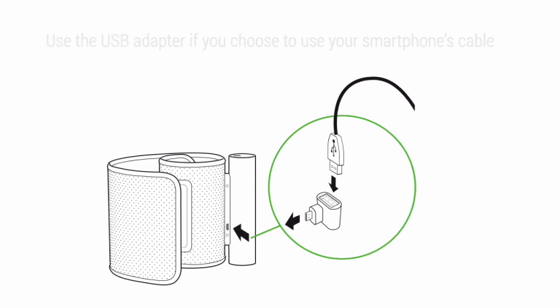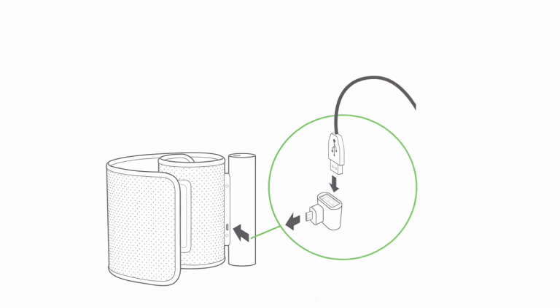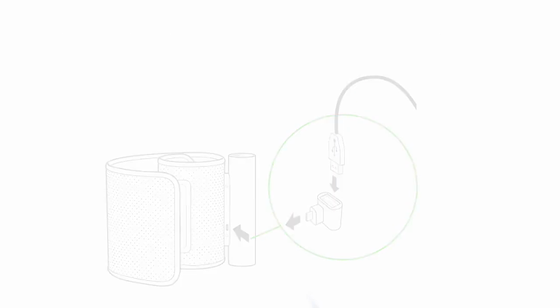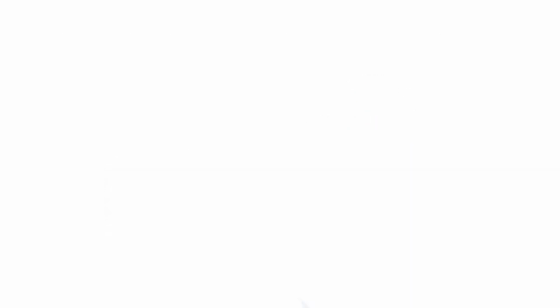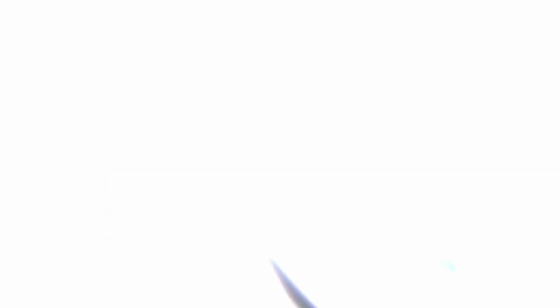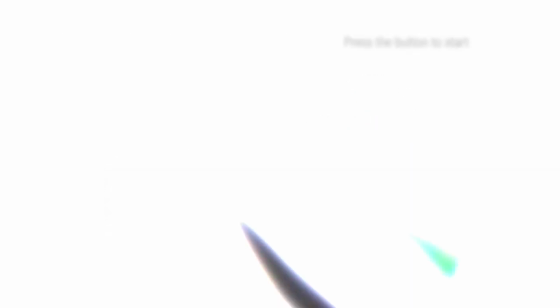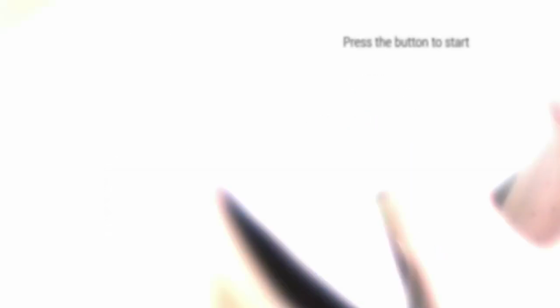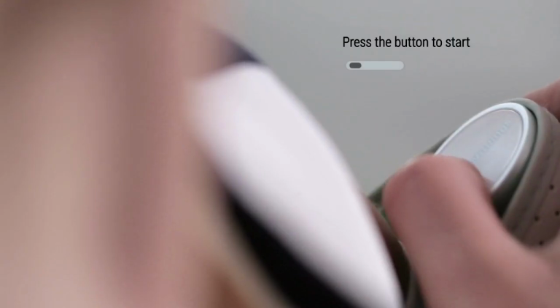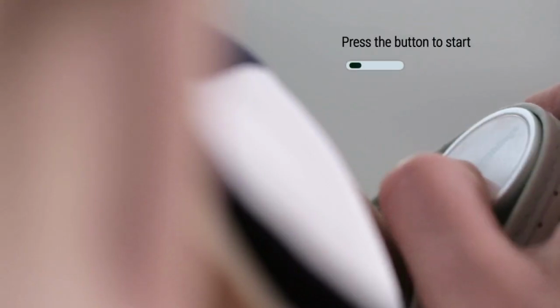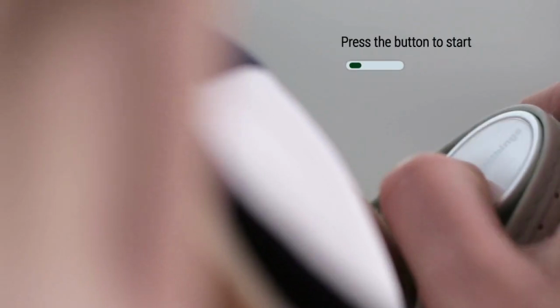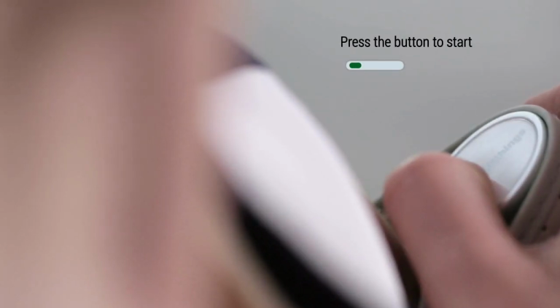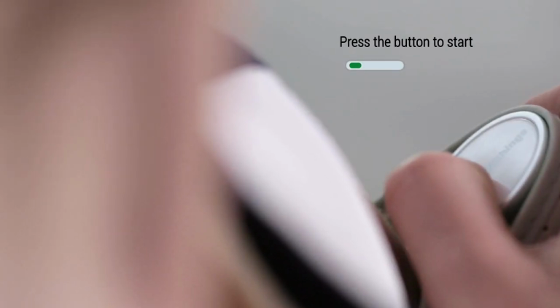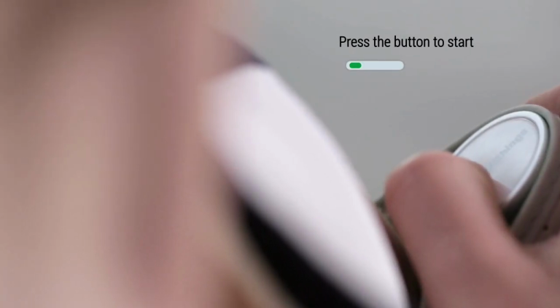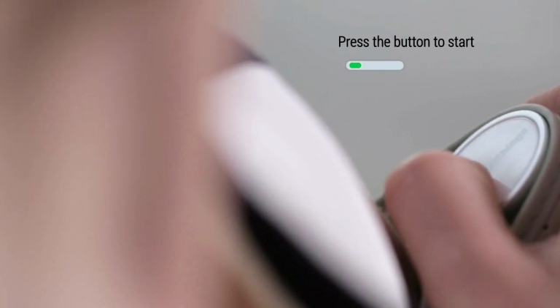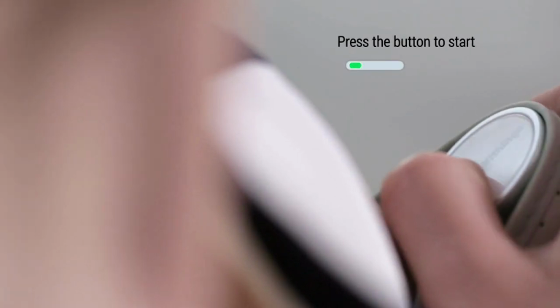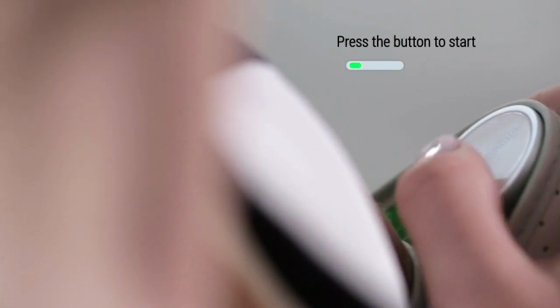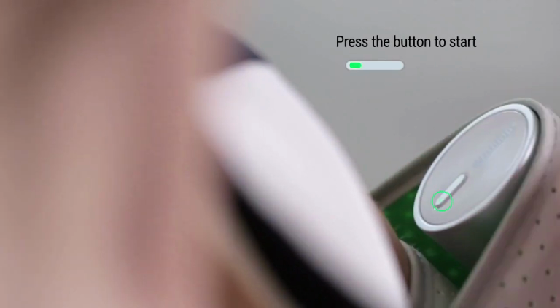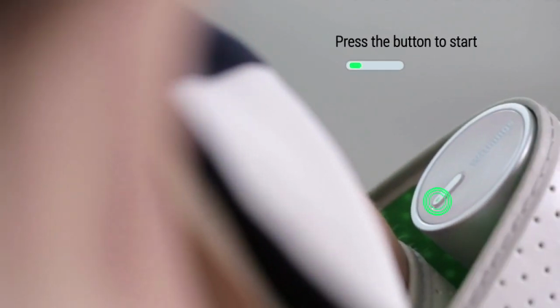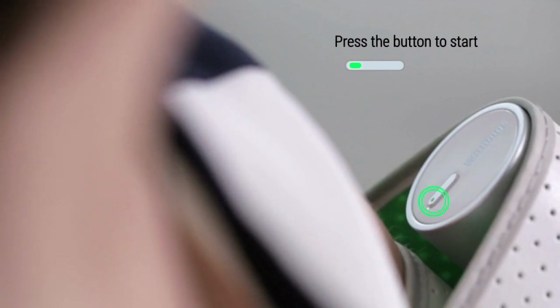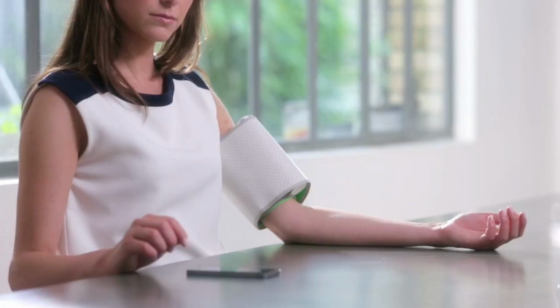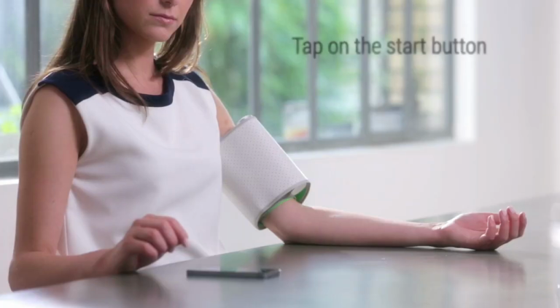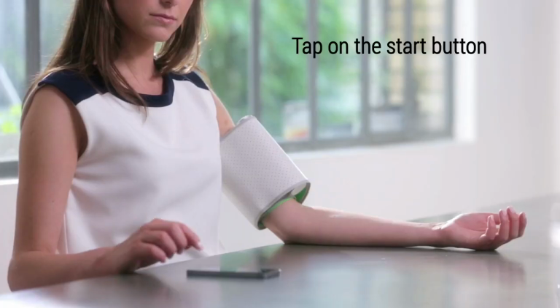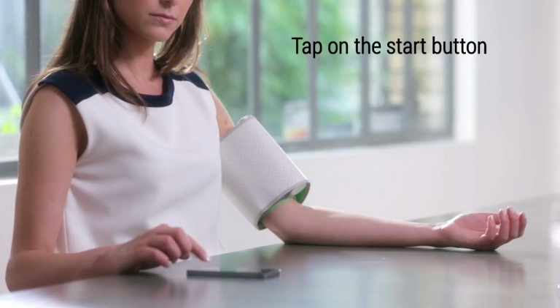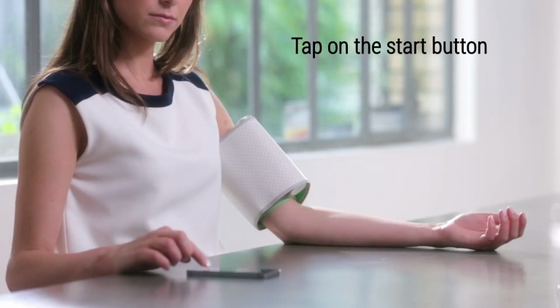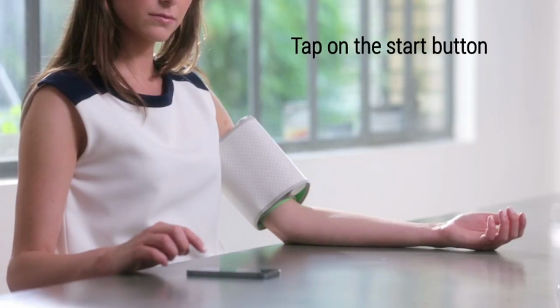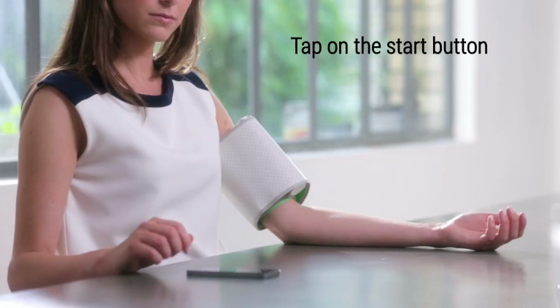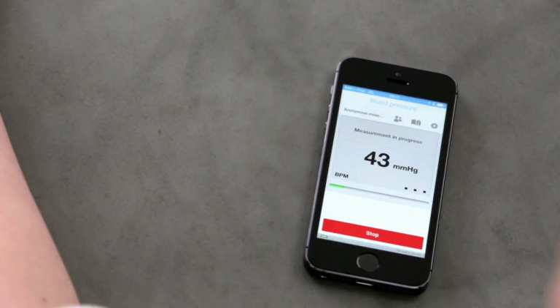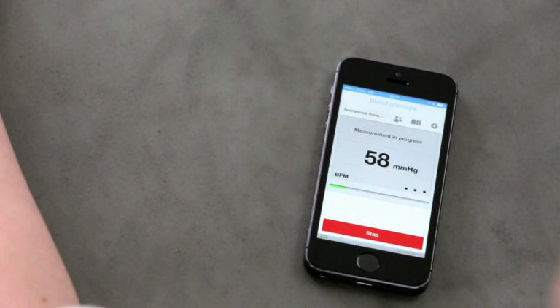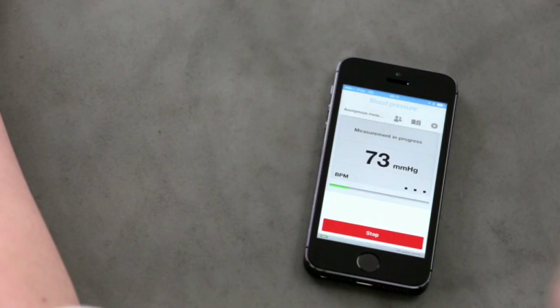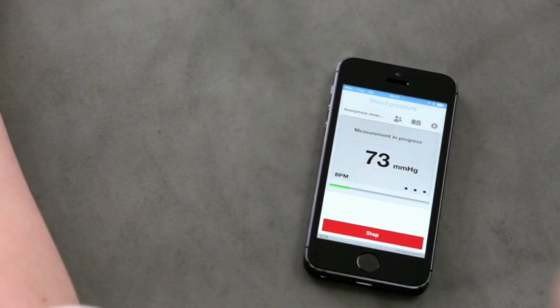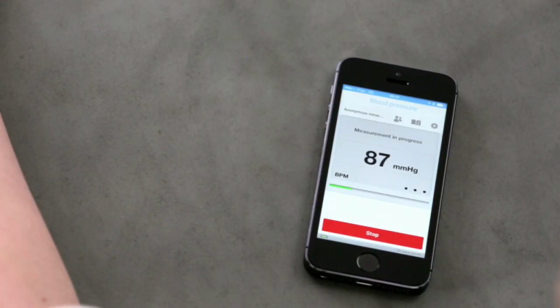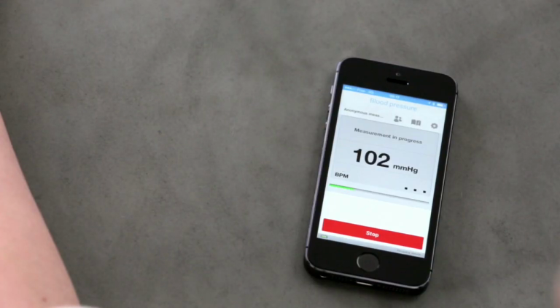Ready? Now simply press the button to start. On your smartphone, tap on the start button to launch the measurement.